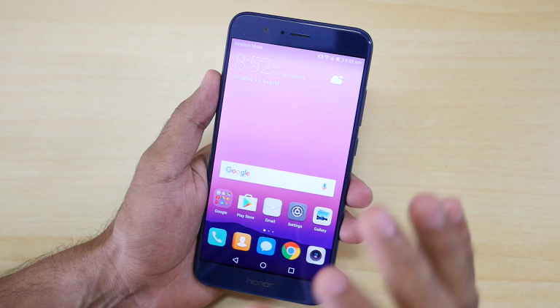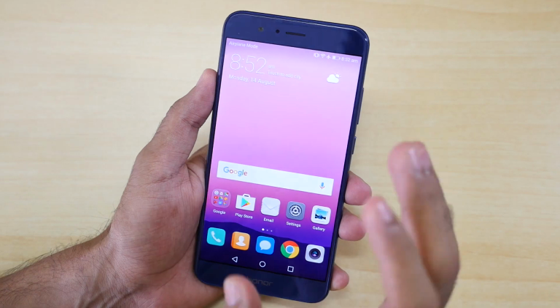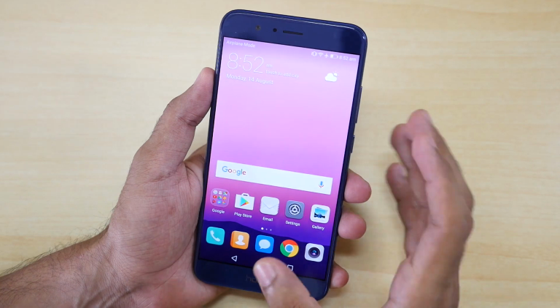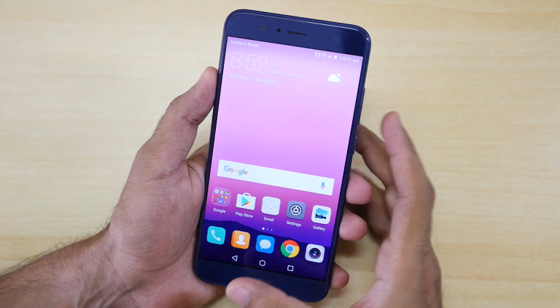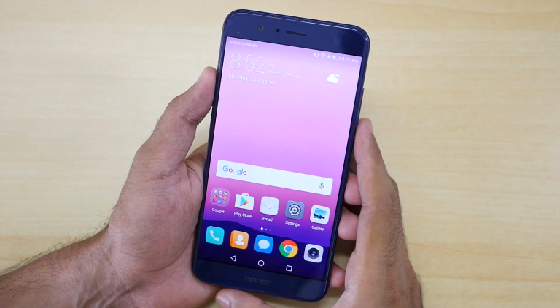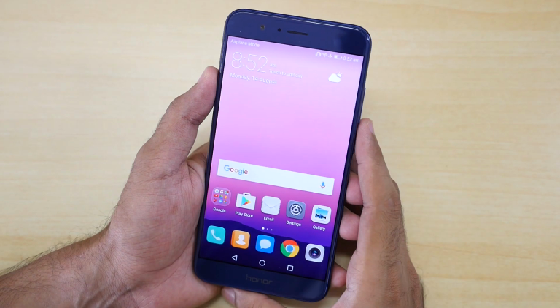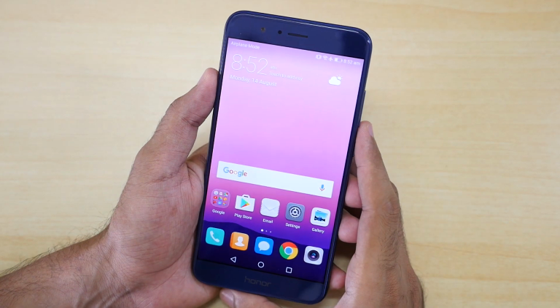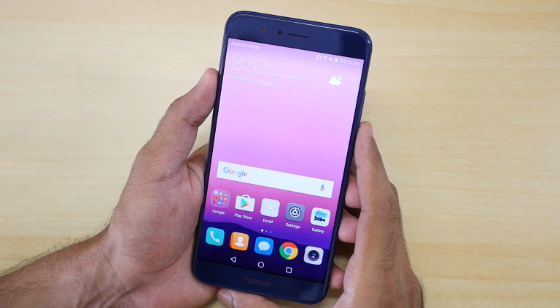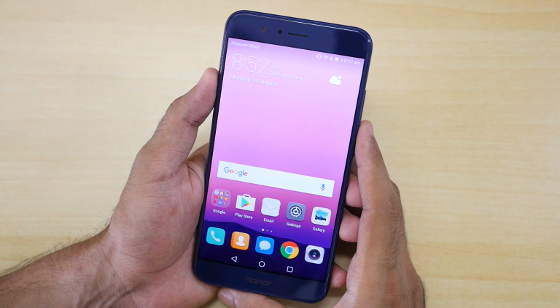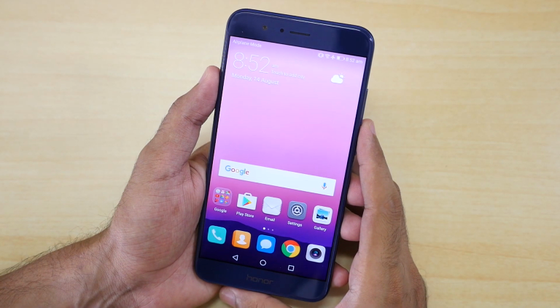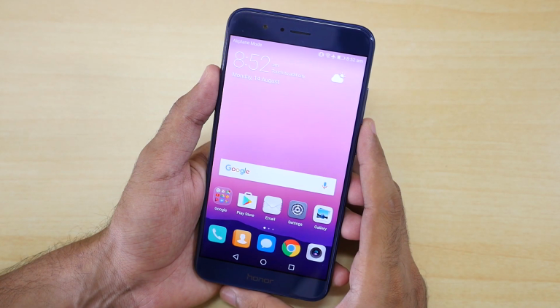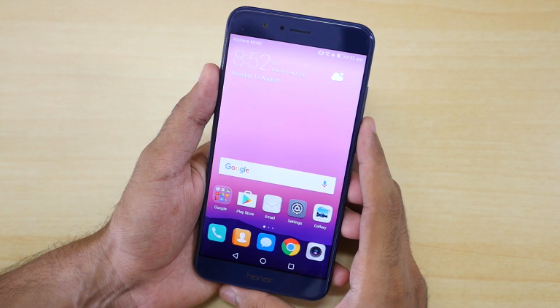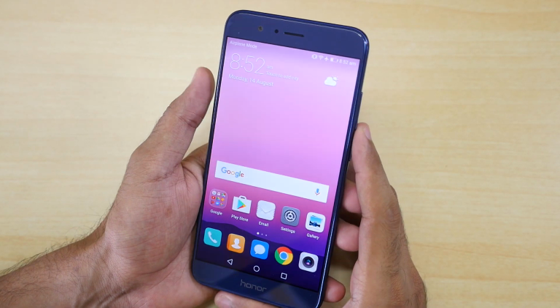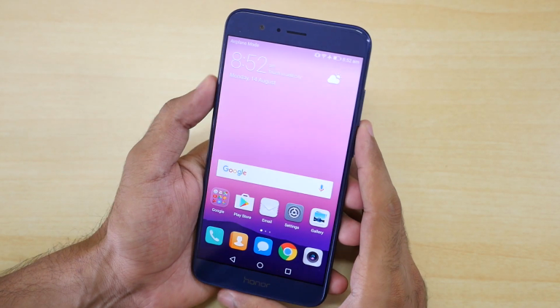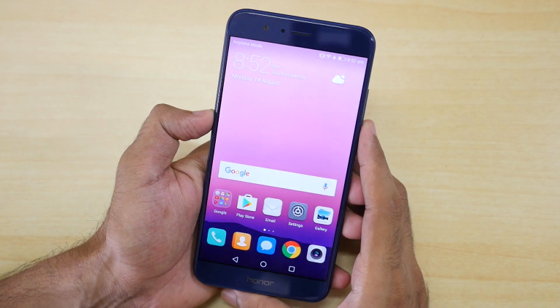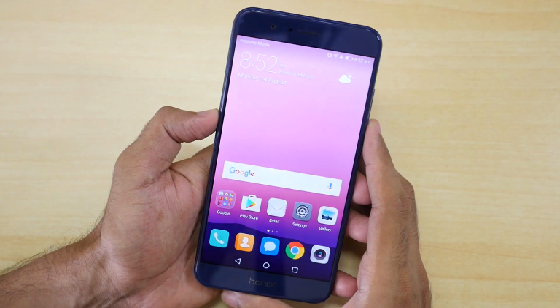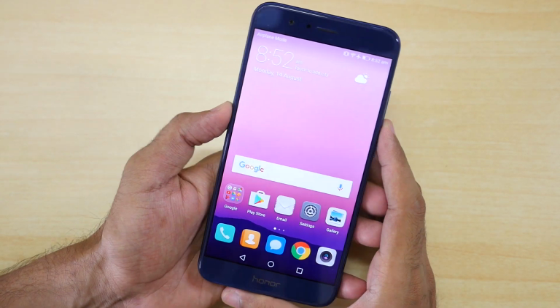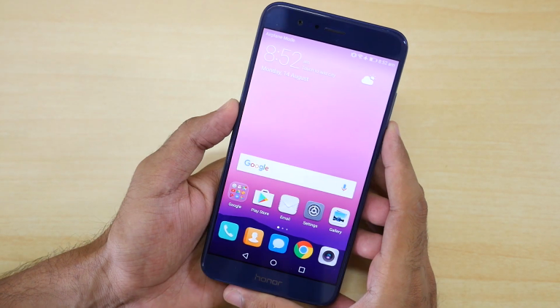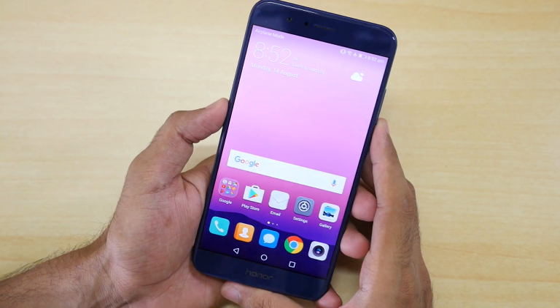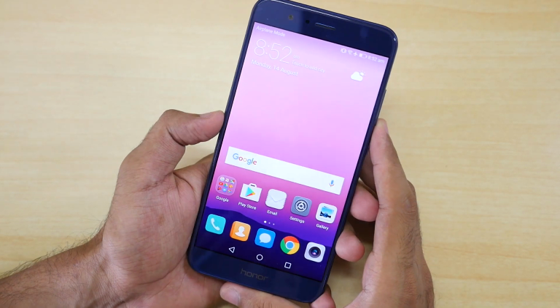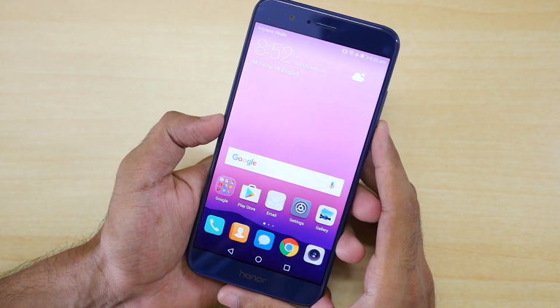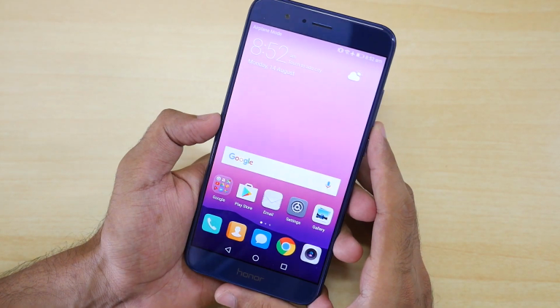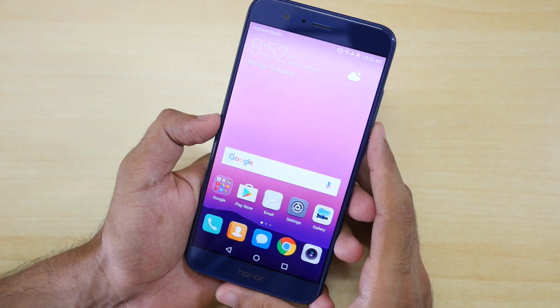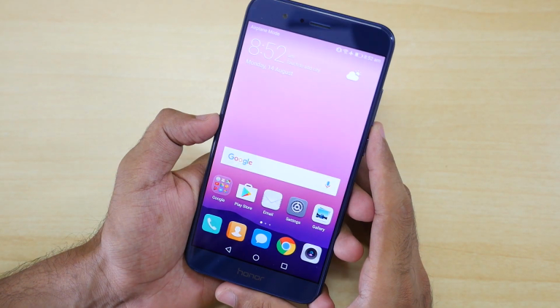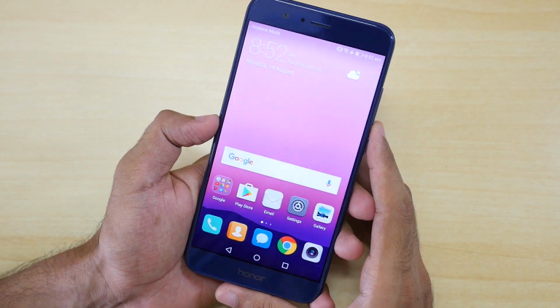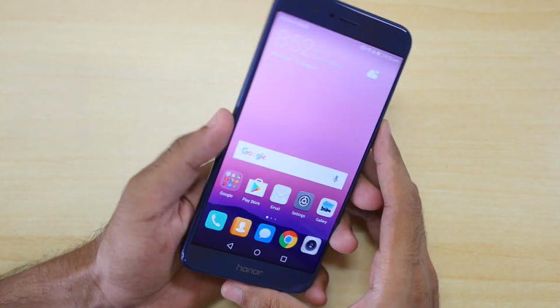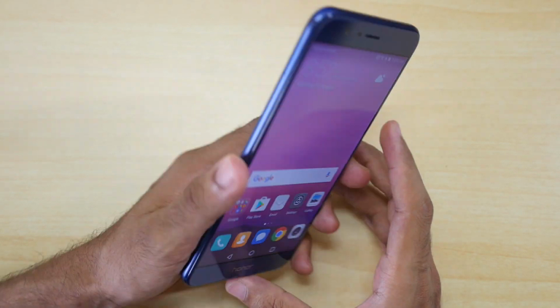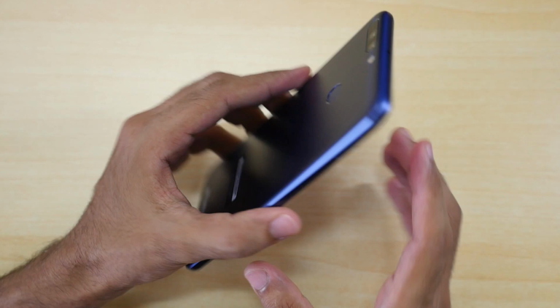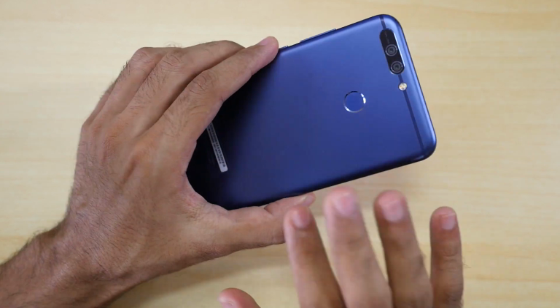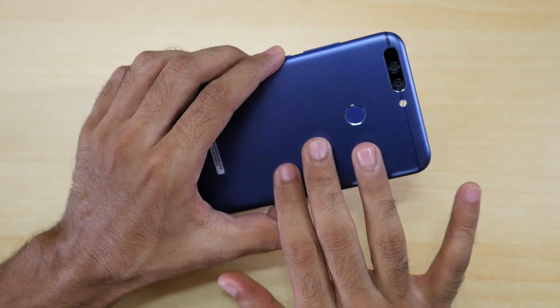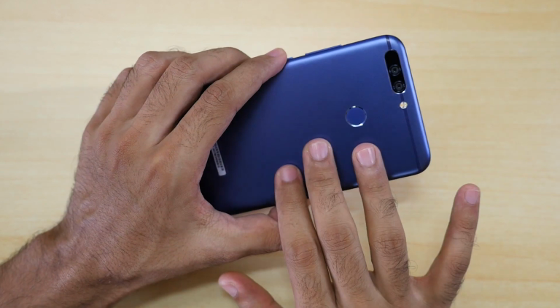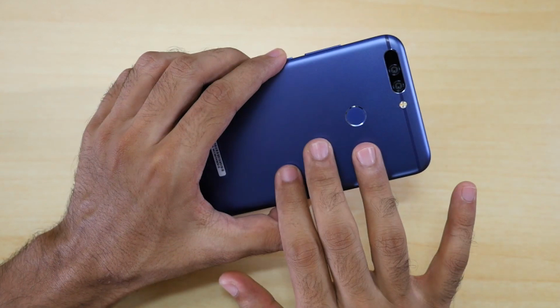Hello guys, Sanjay here and welcome back to a new video in which I'm going to show you how to install Resurrection Remix ROM on the Honor 8 Pro.